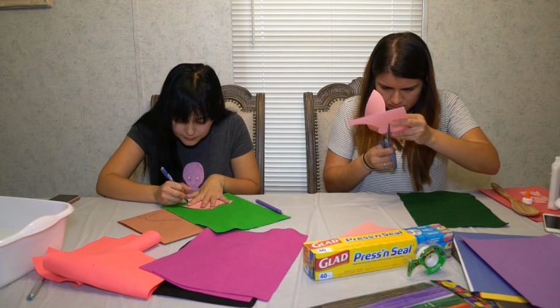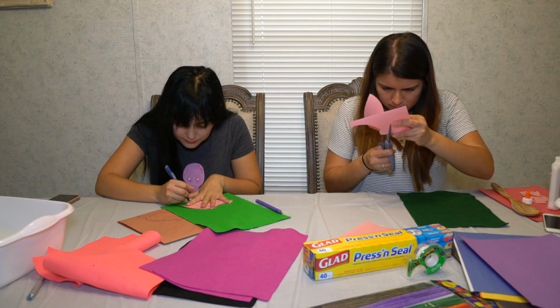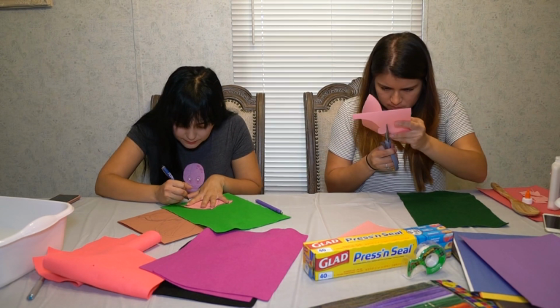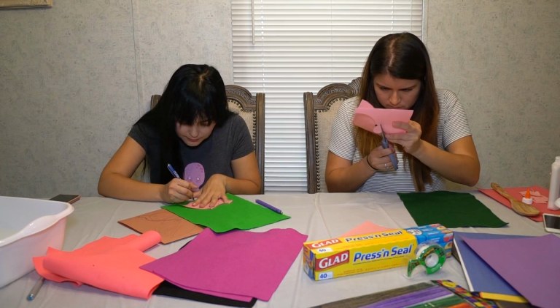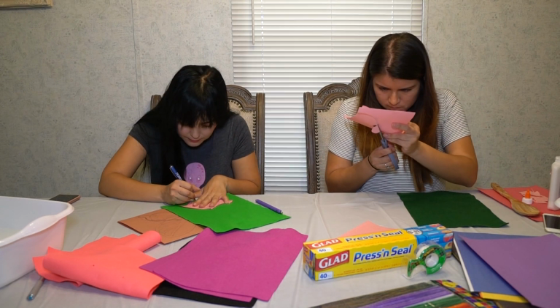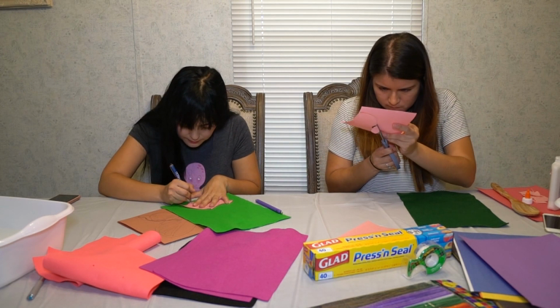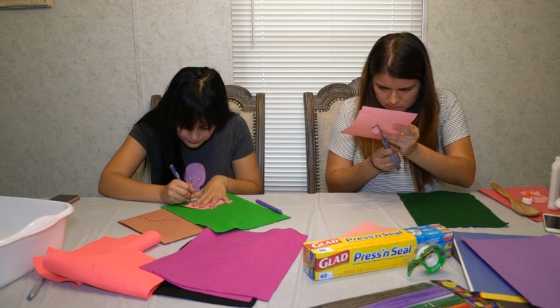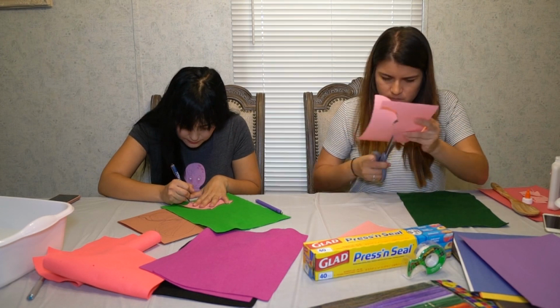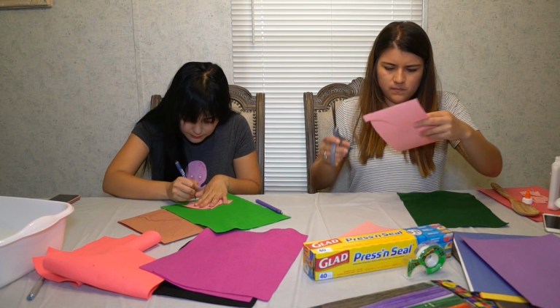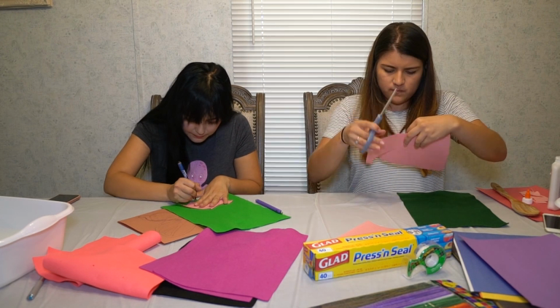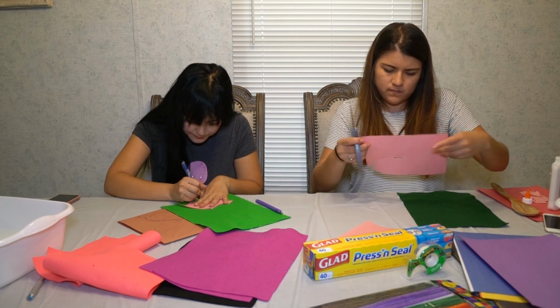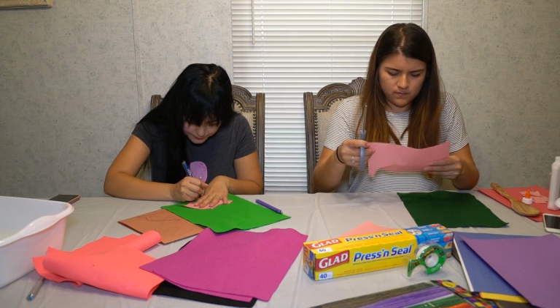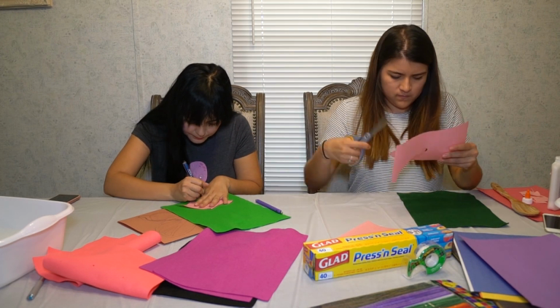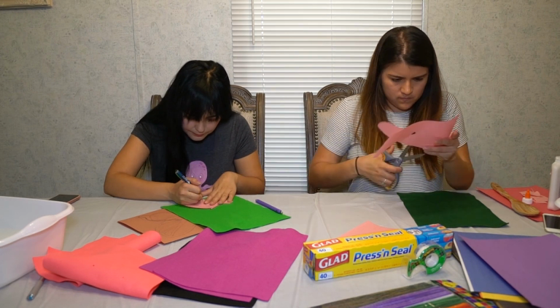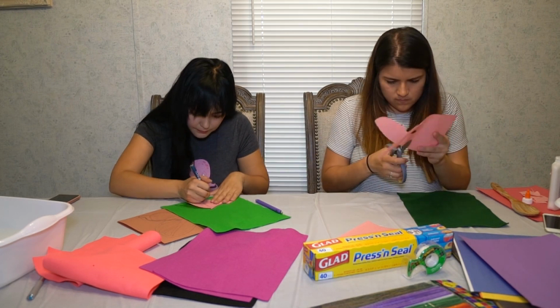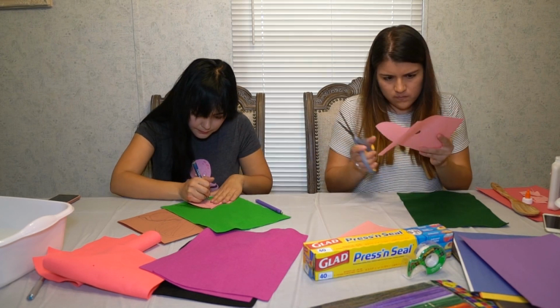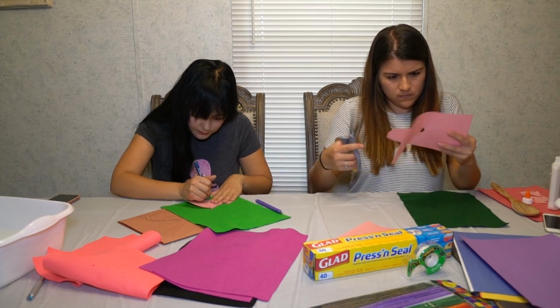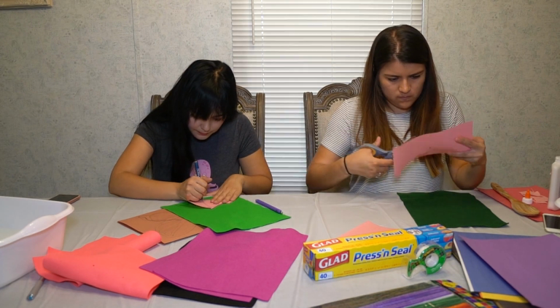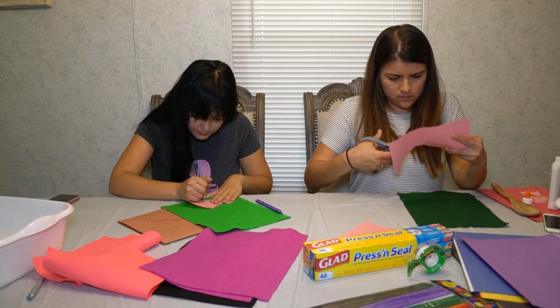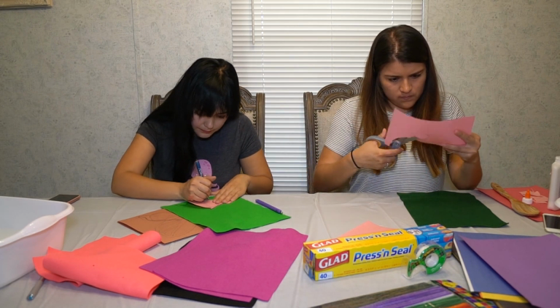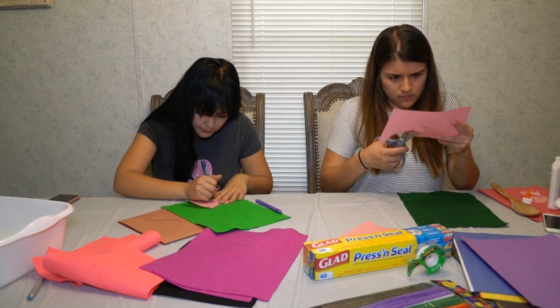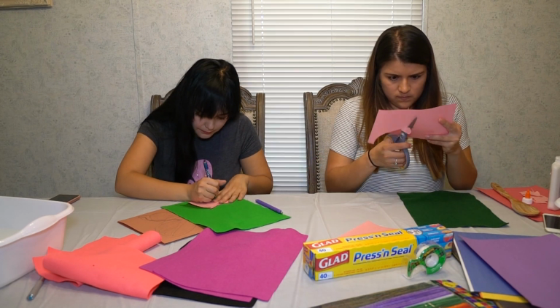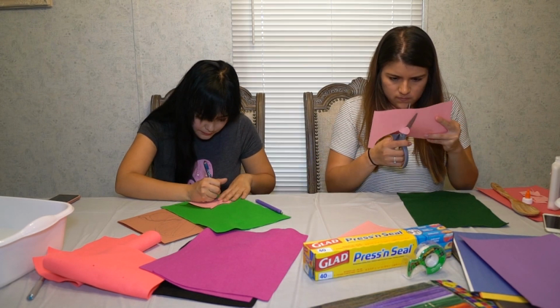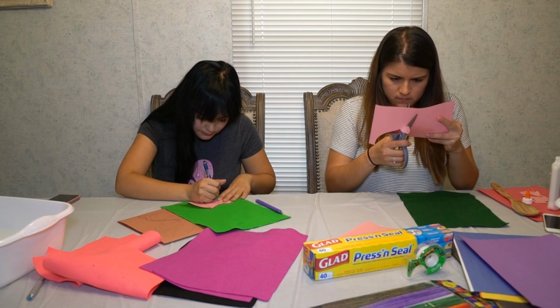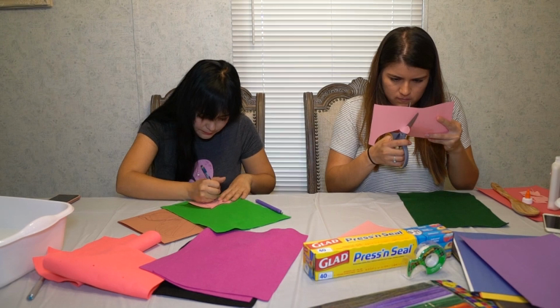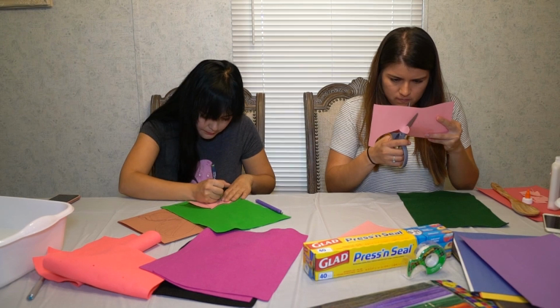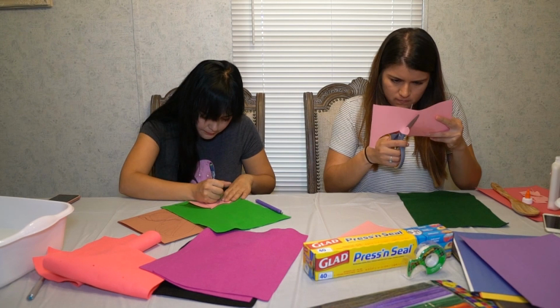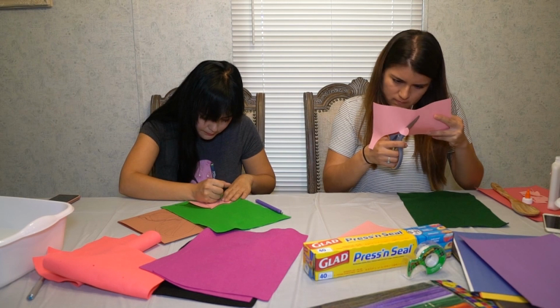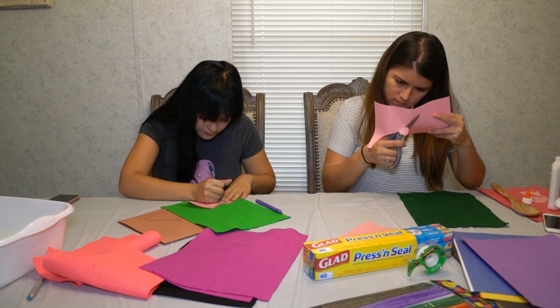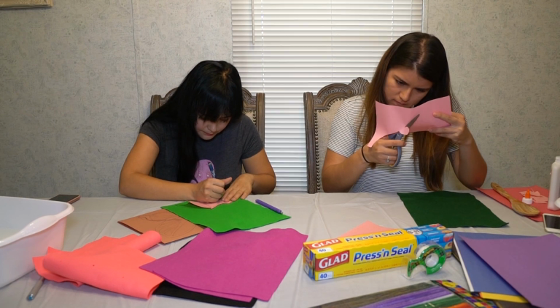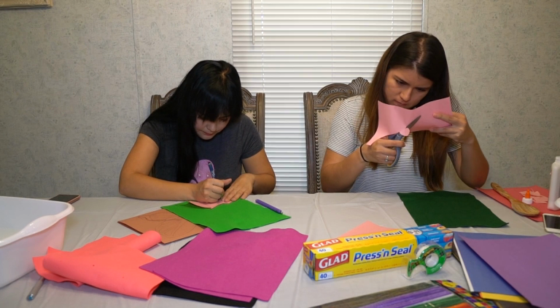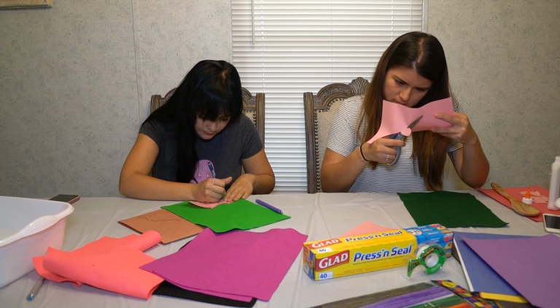Use your sketch to trace and cut out the base first, then cut the outline and trace that onto your felt as well.